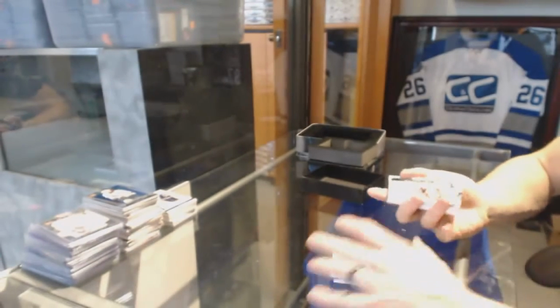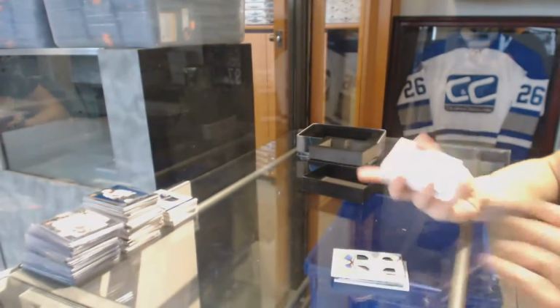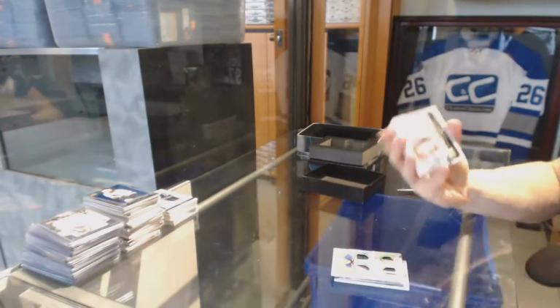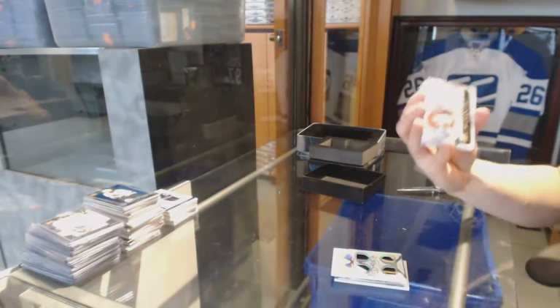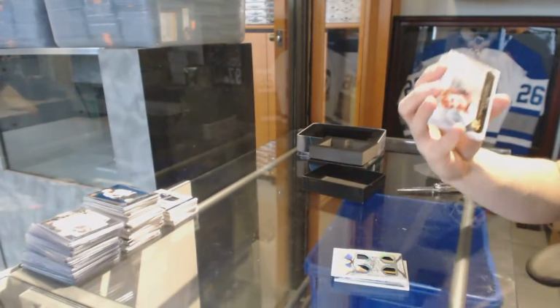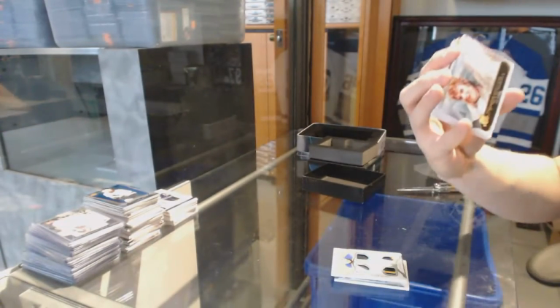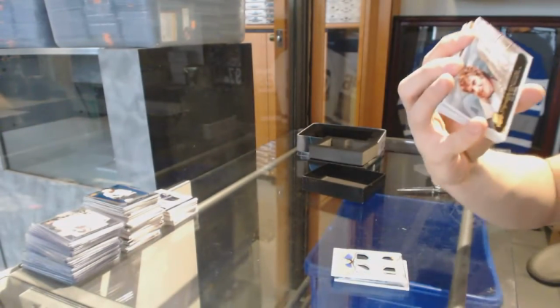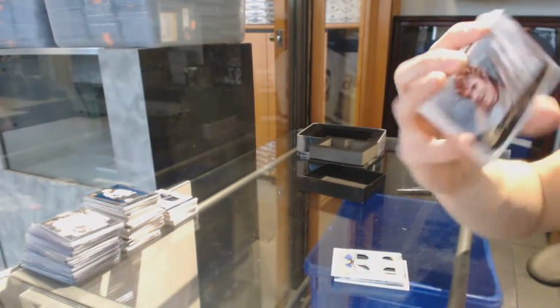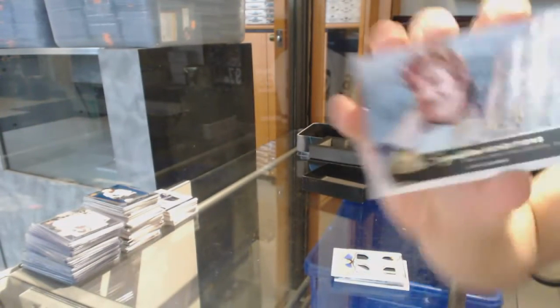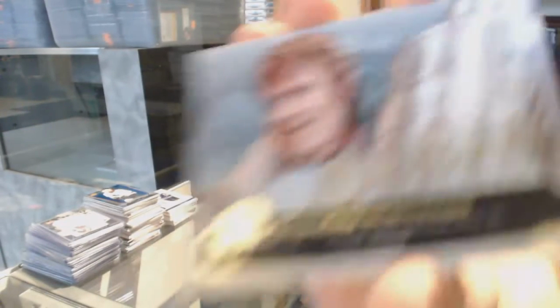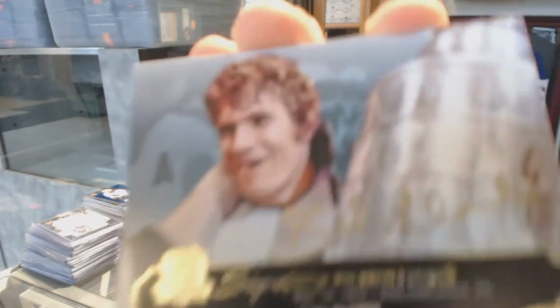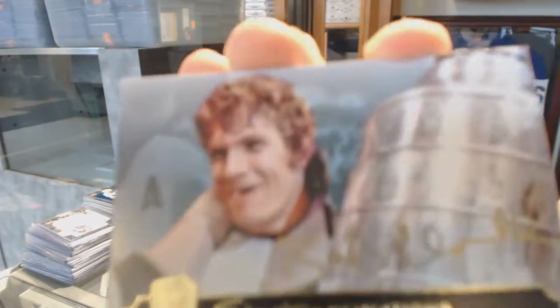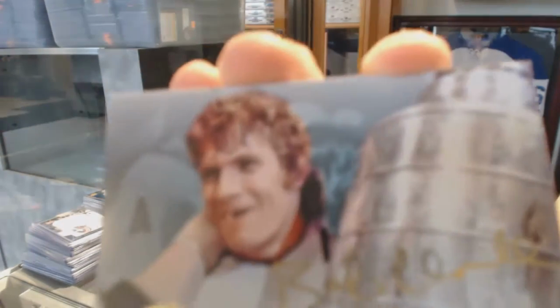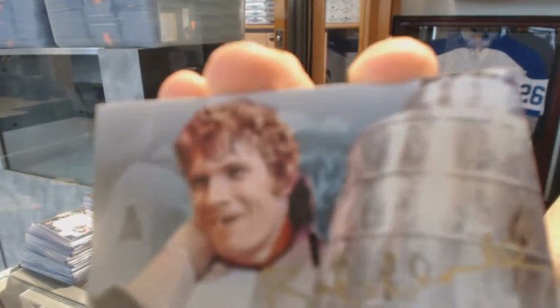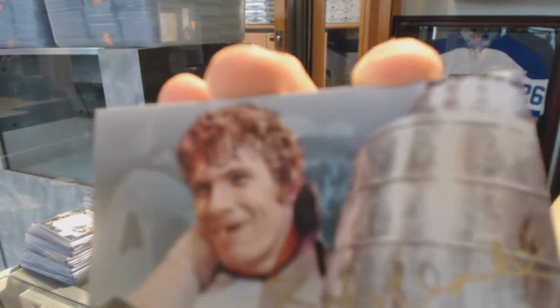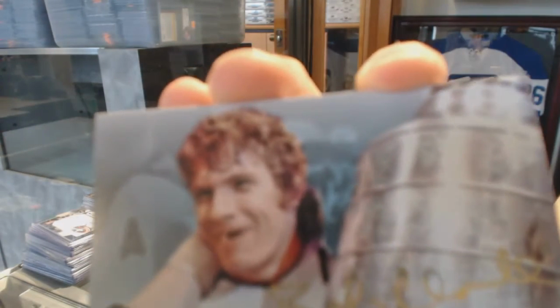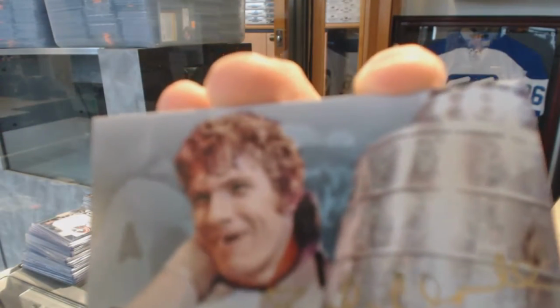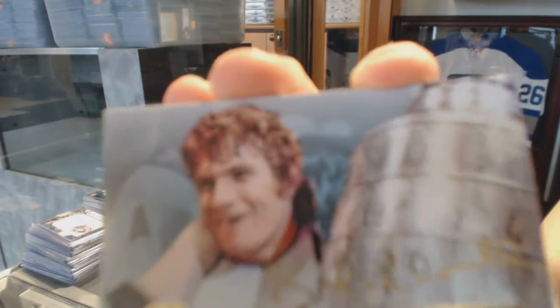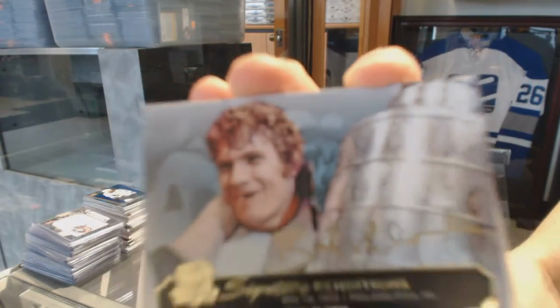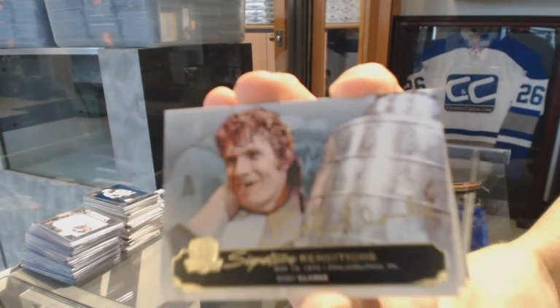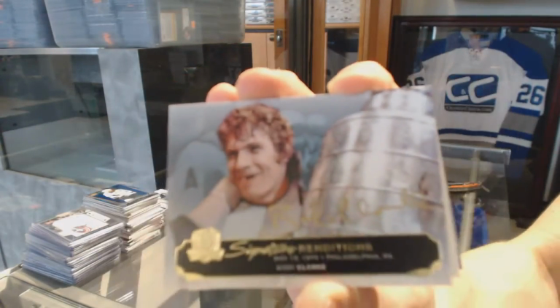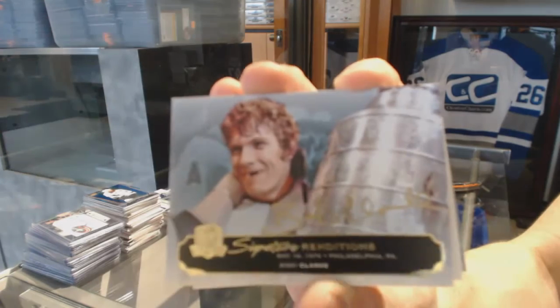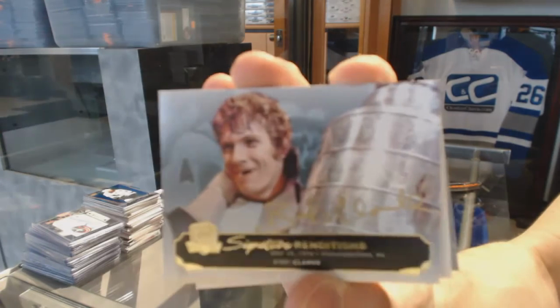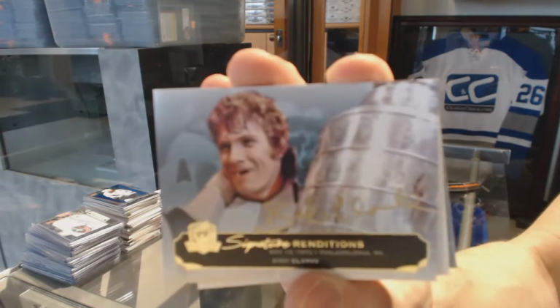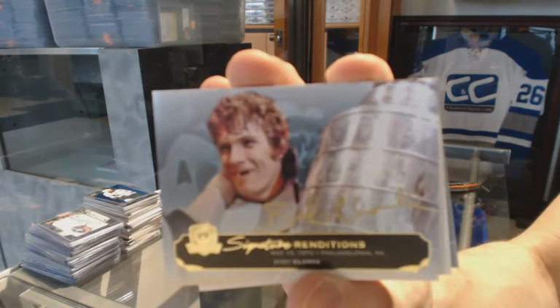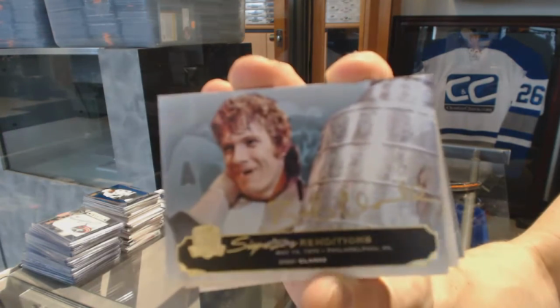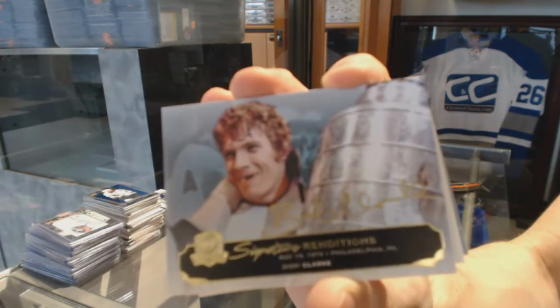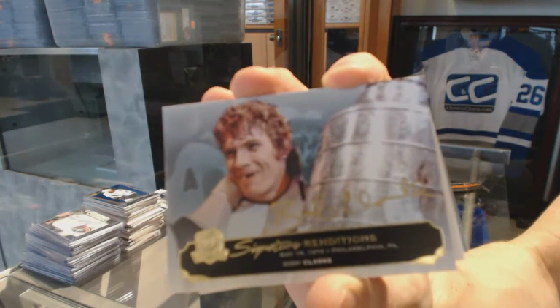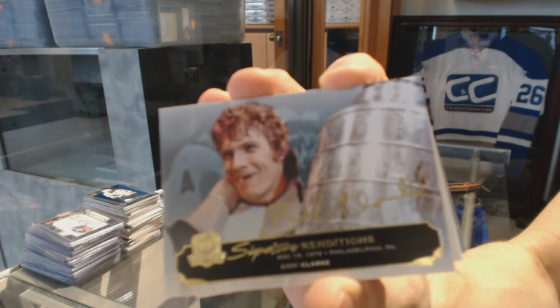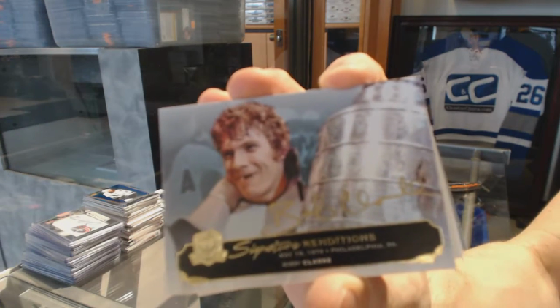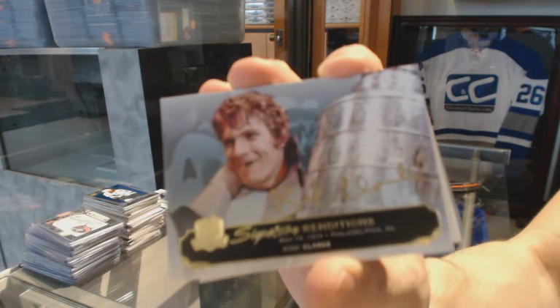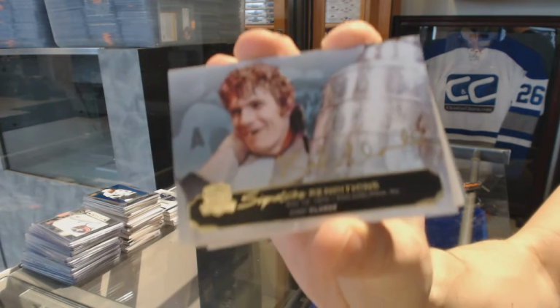Signature Renditions for the Philadelphia Flyers — Bobby Clark.